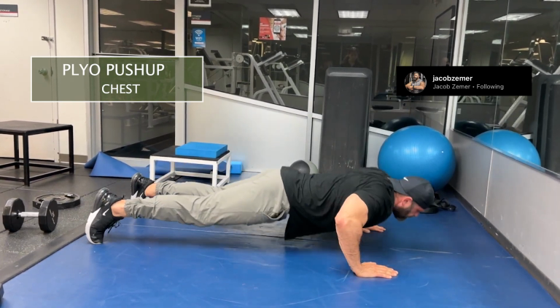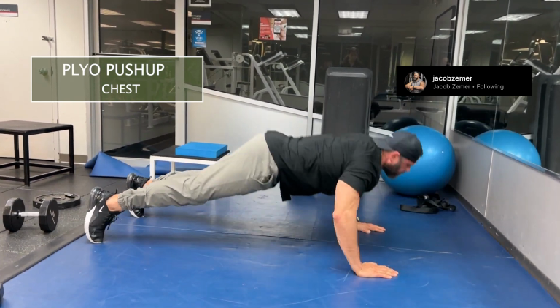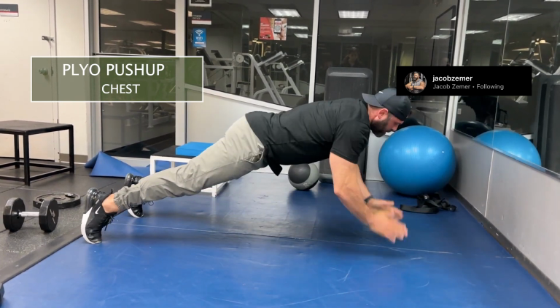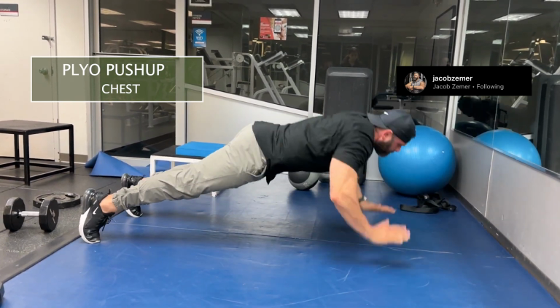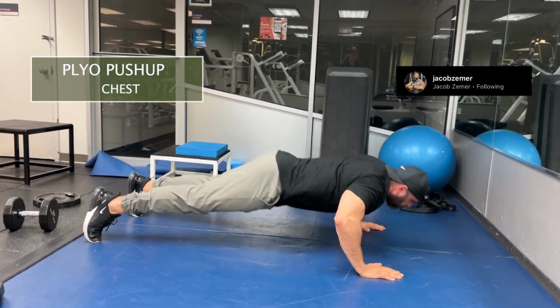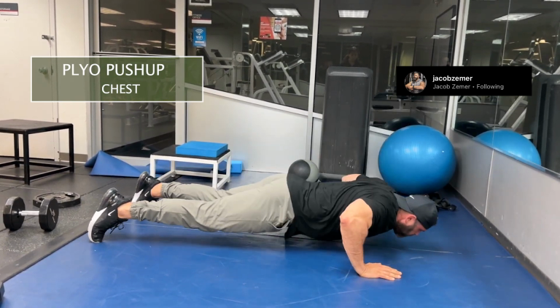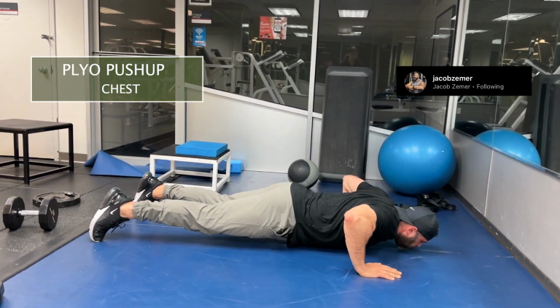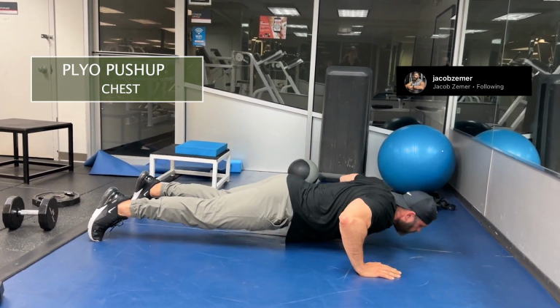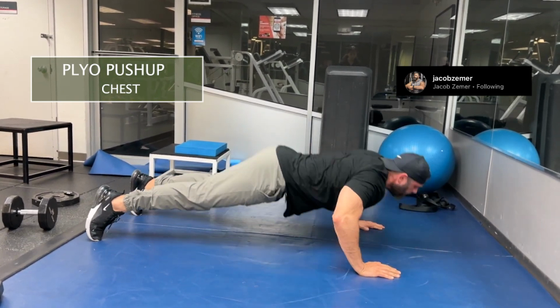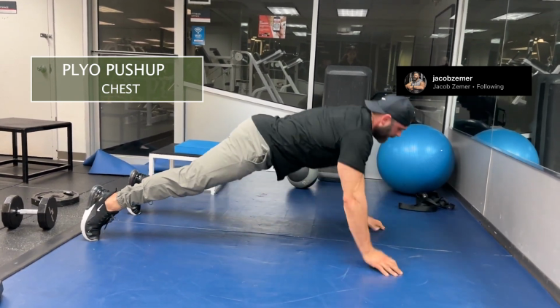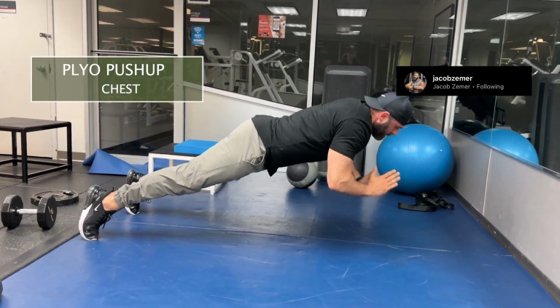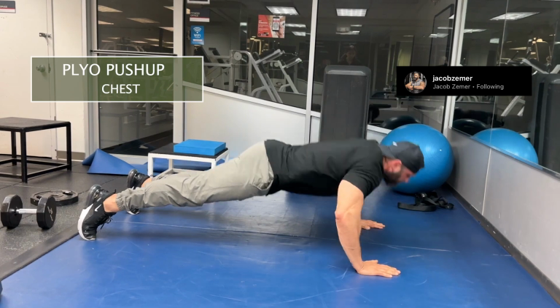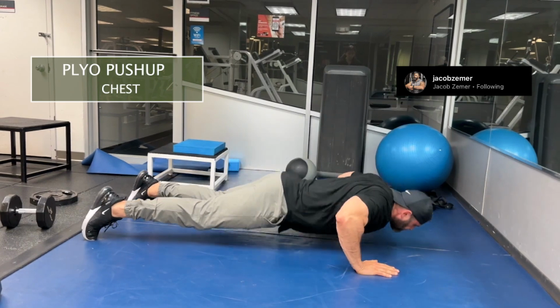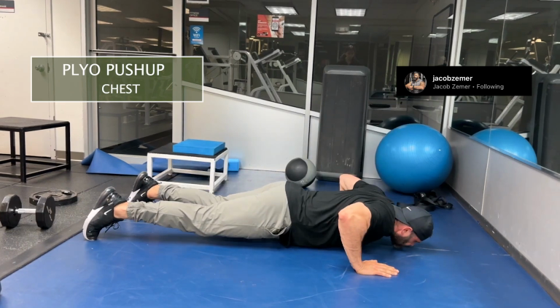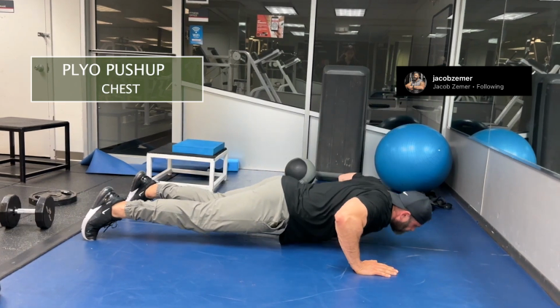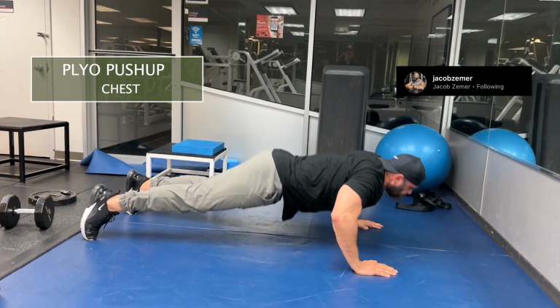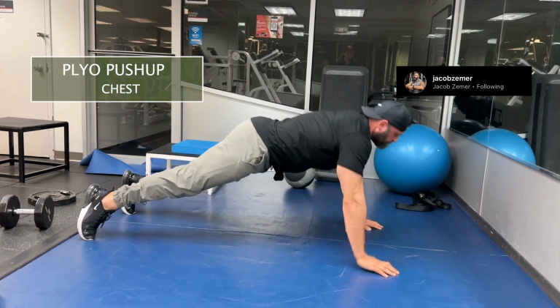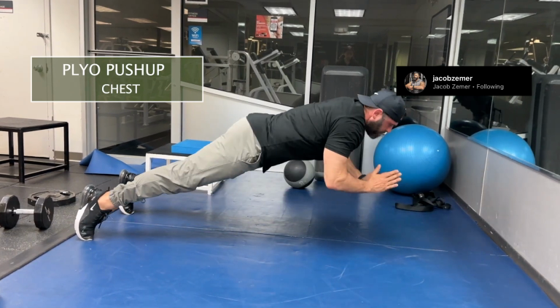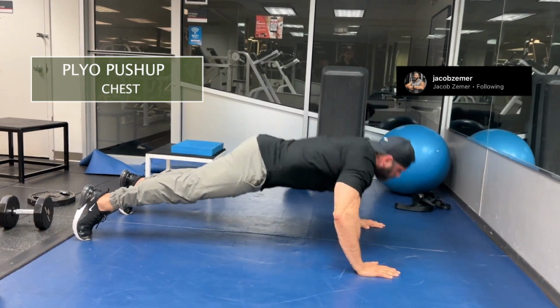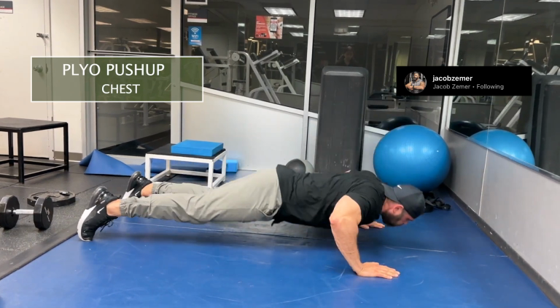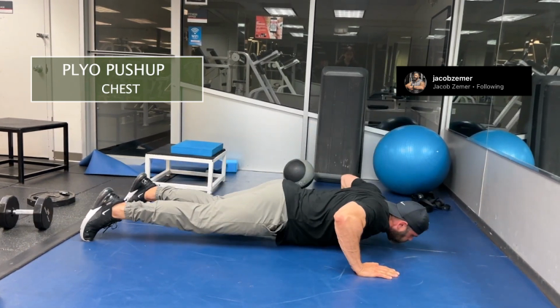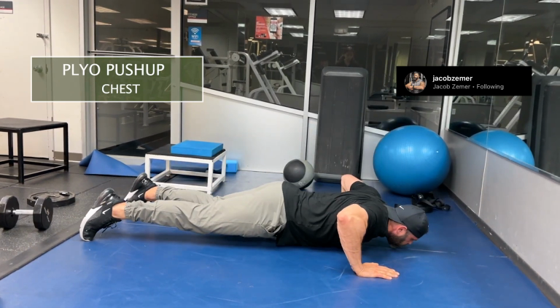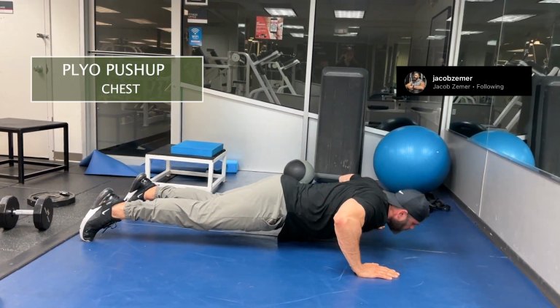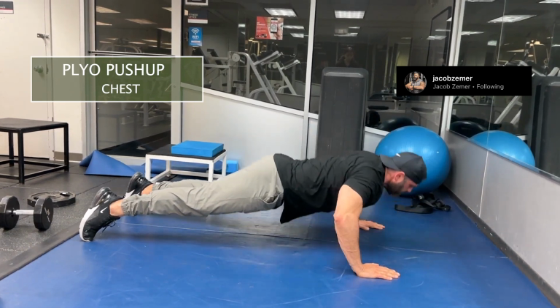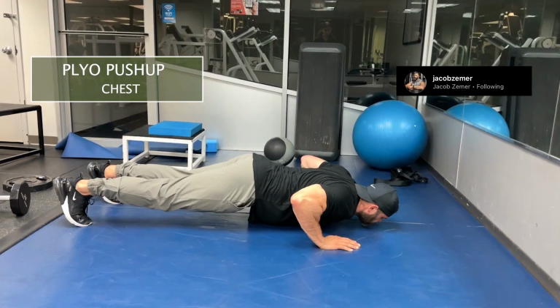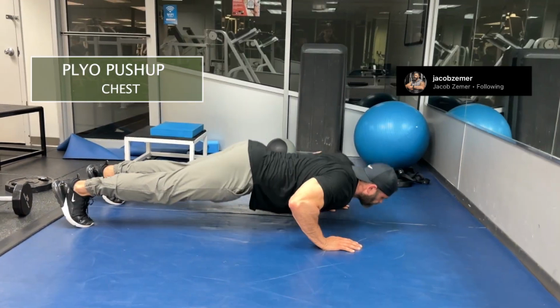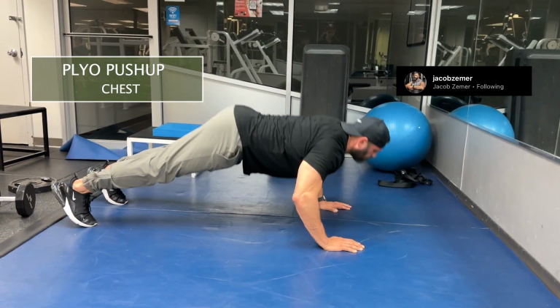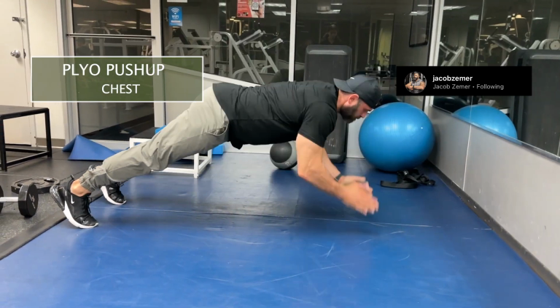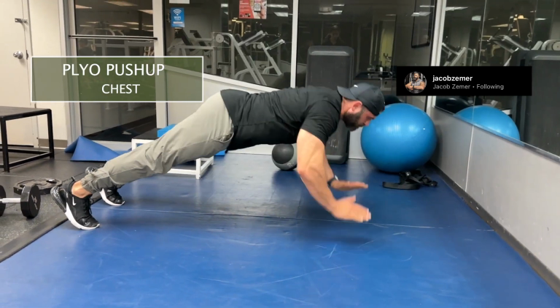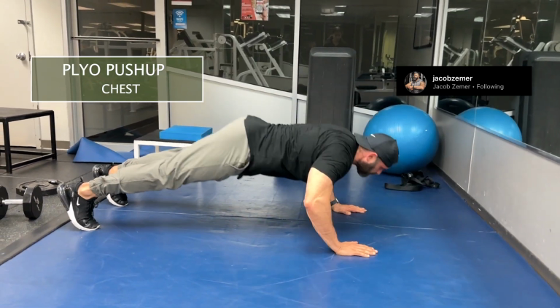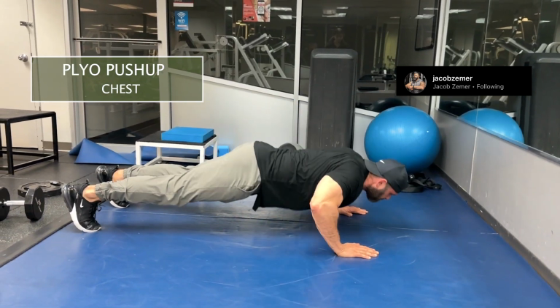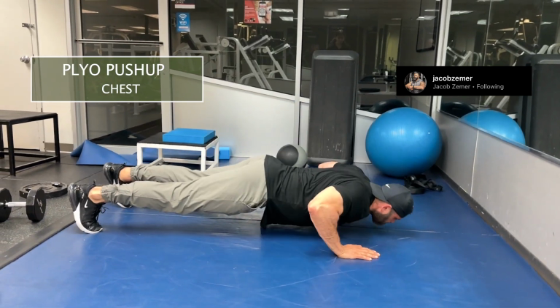Make sure that you have a strong, sturdy chest for this movement because it is dynamic and it is explosive.